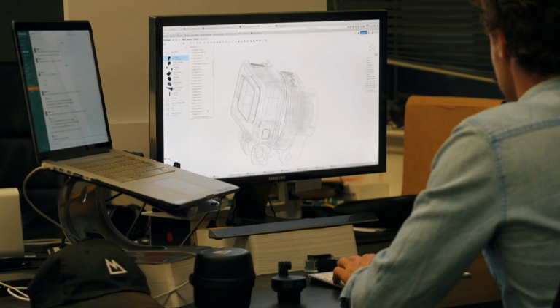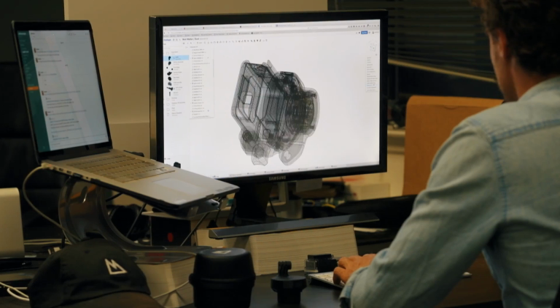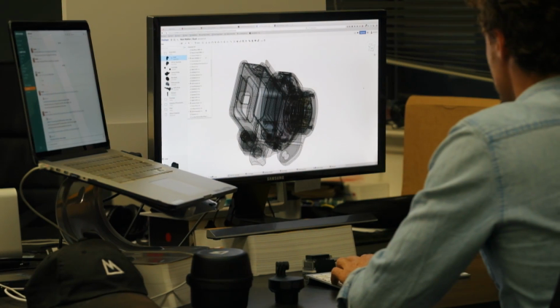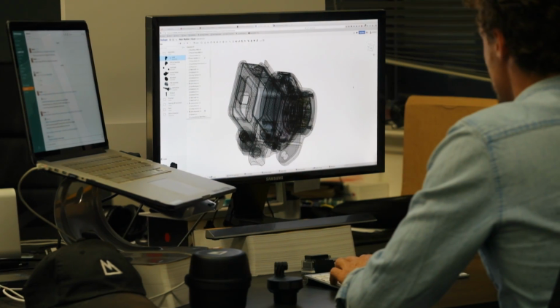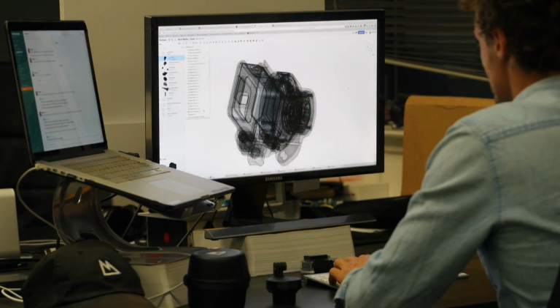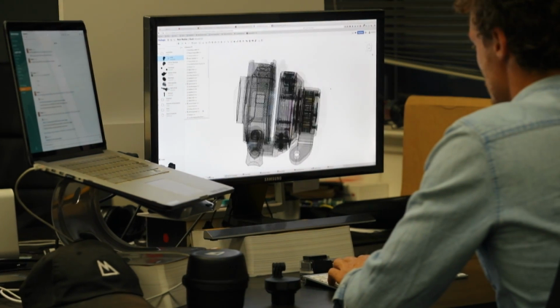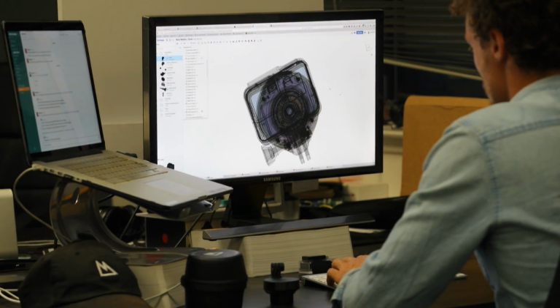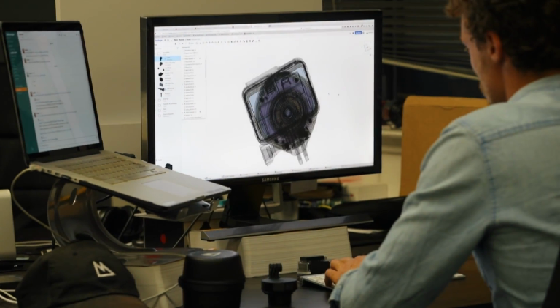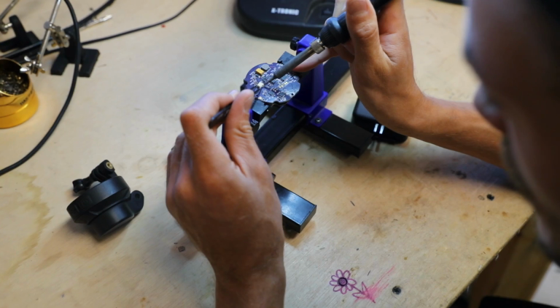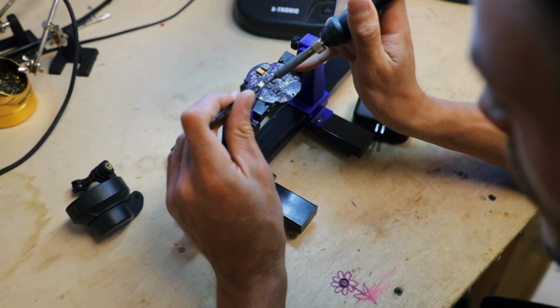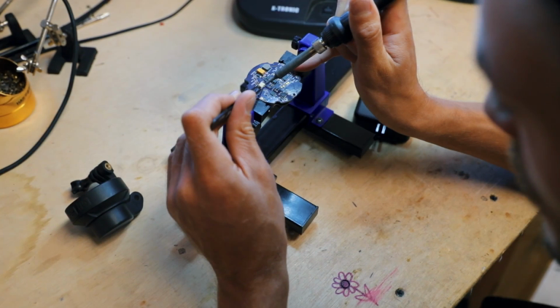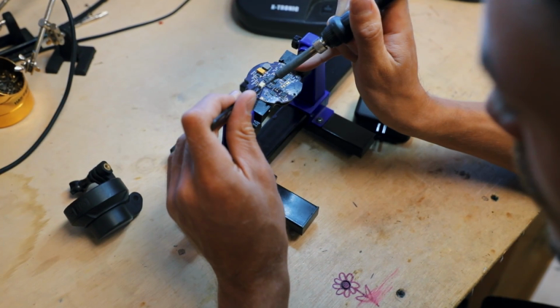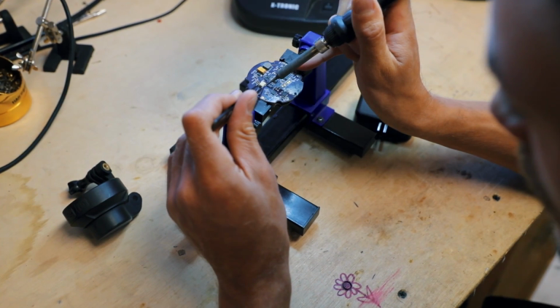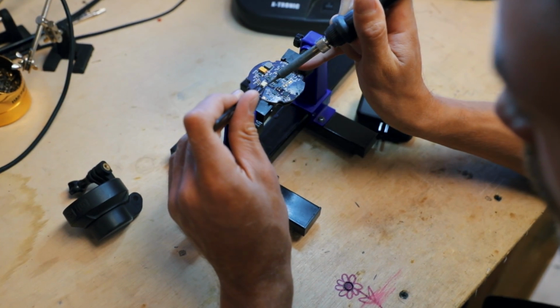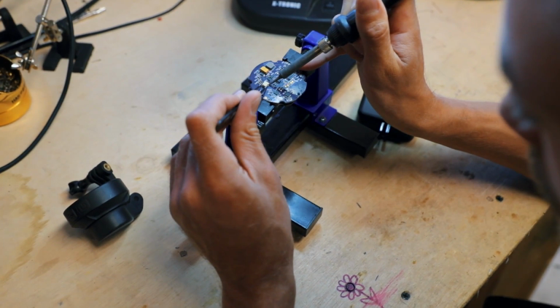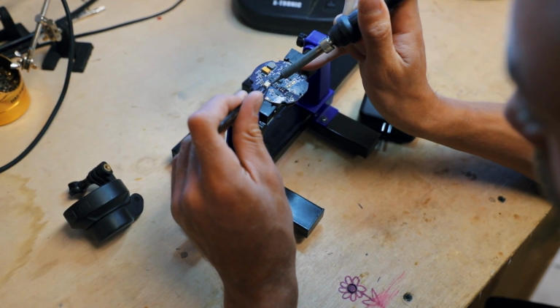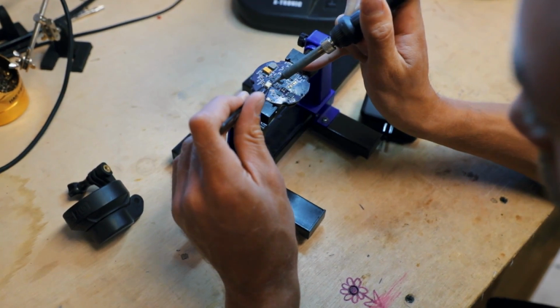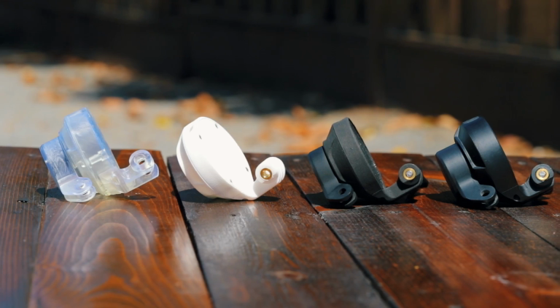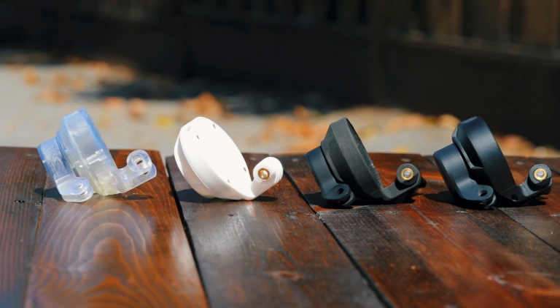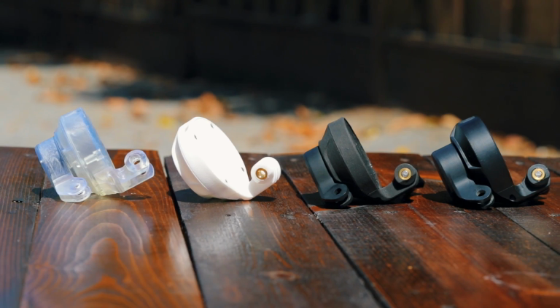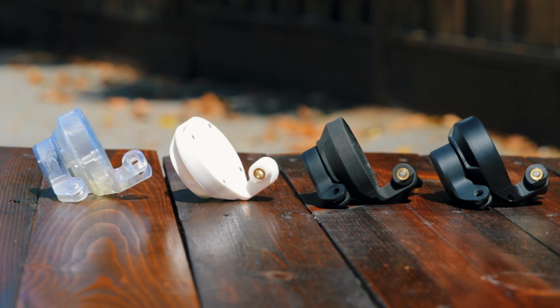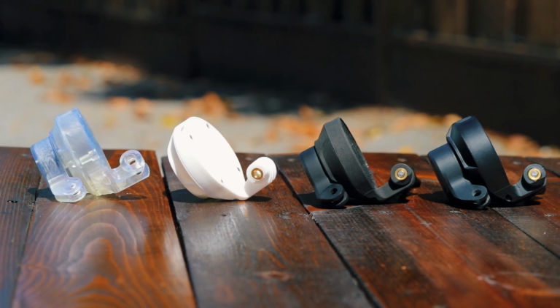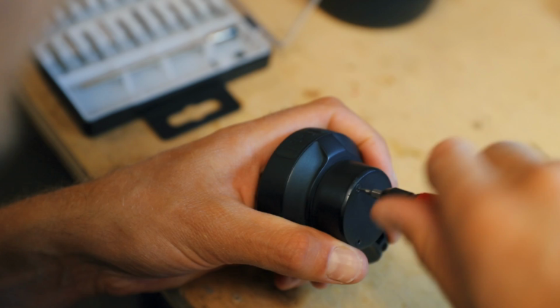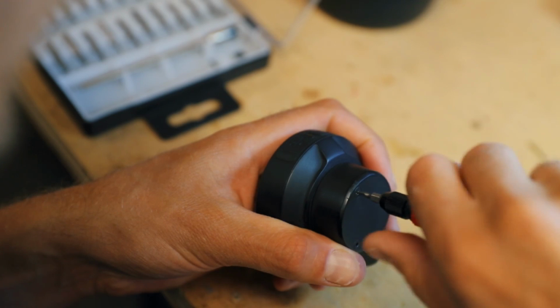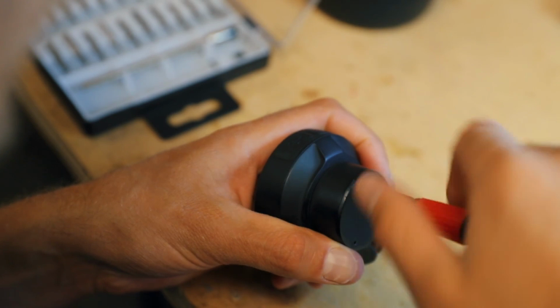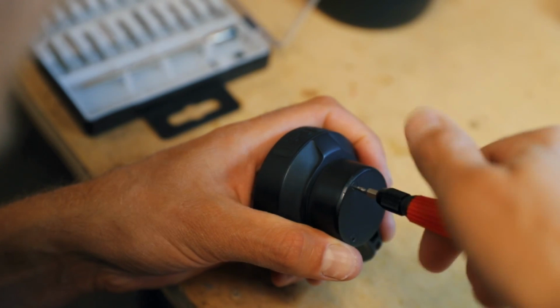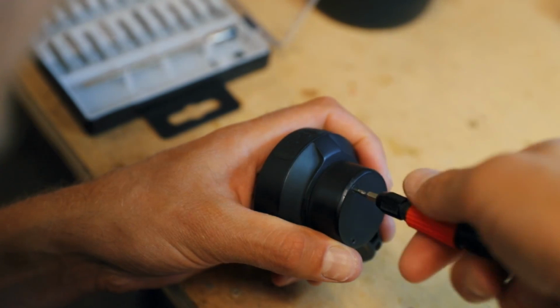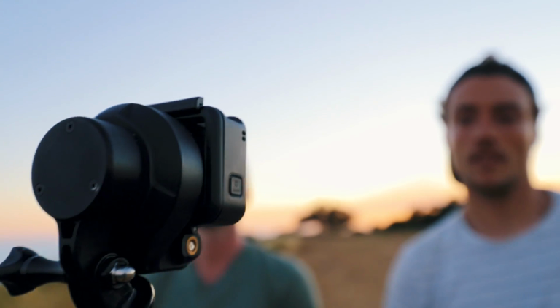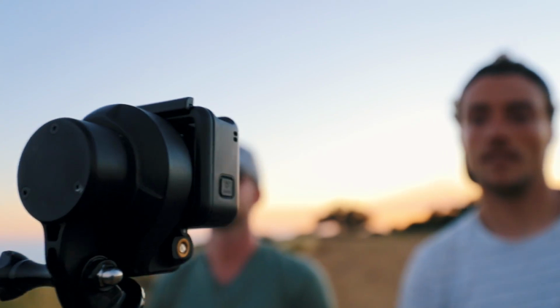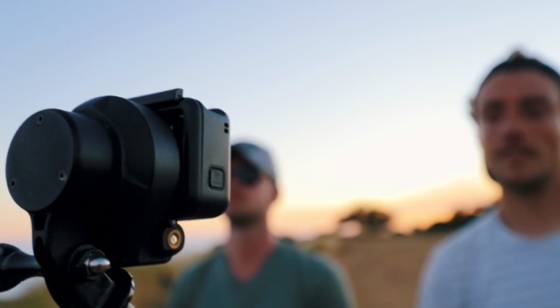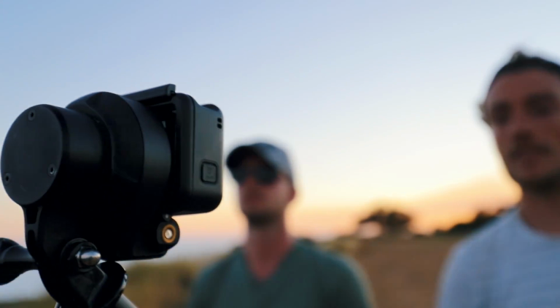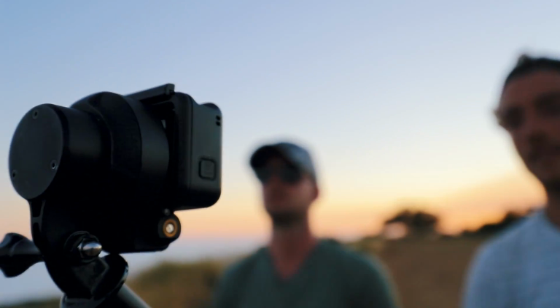Developed by engineers and athletes, we went through many iterations of prototypes to develop a product optimized for your camera.